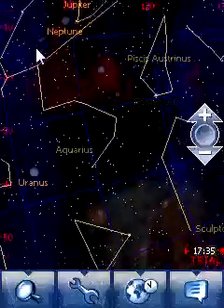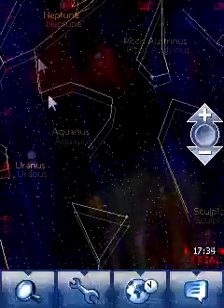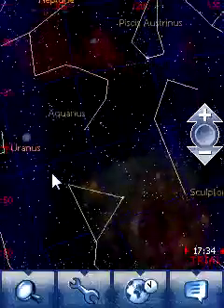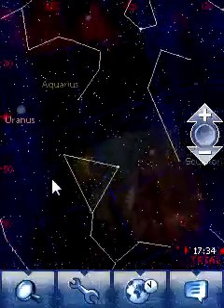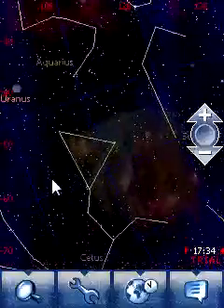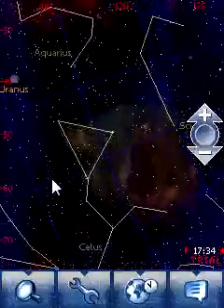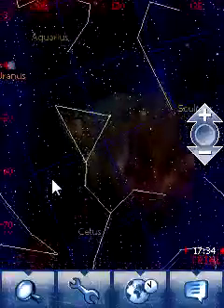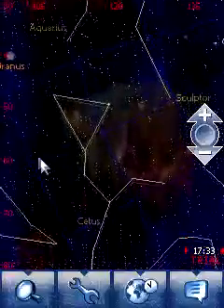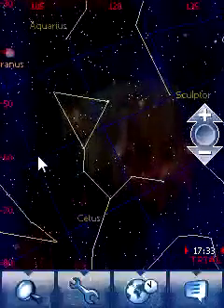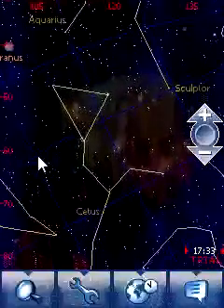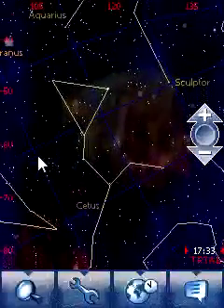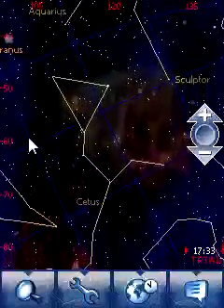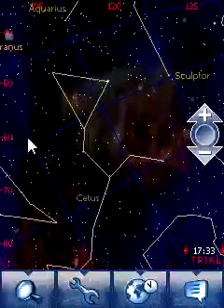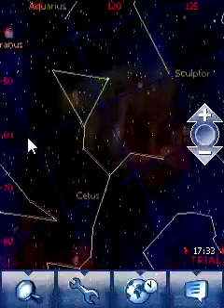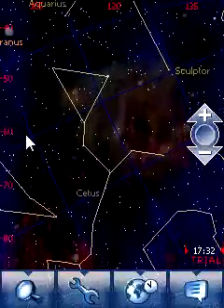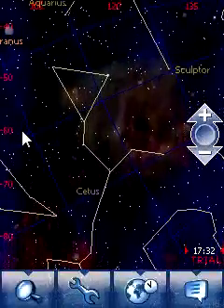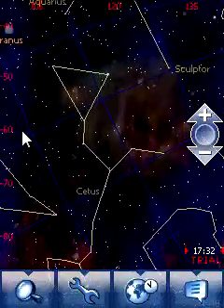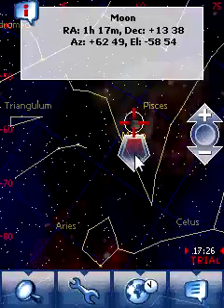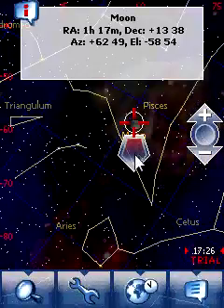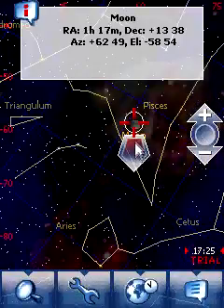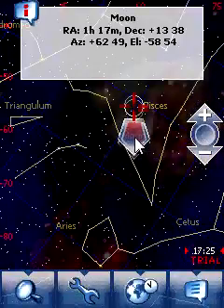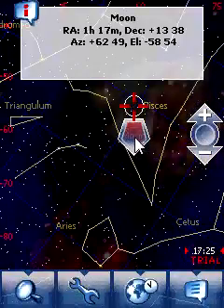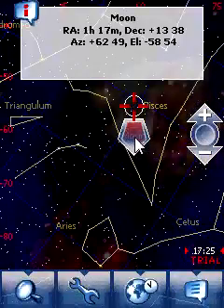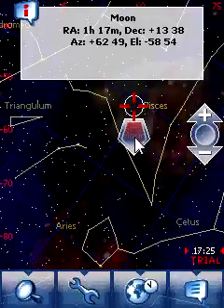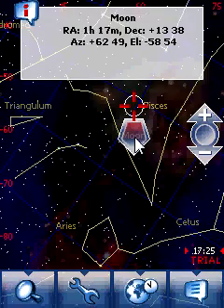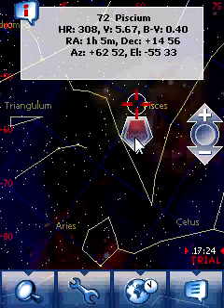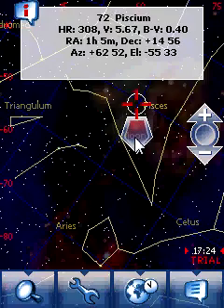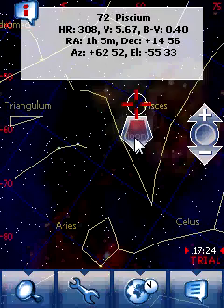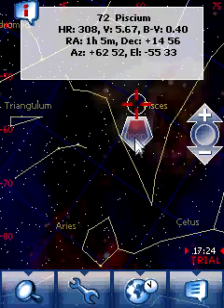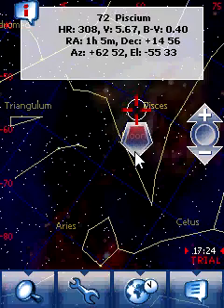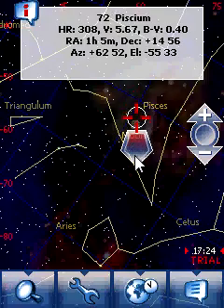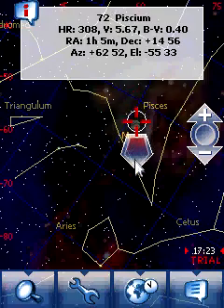Just slide with a finger to rotate the screen and see a star, planet, or constellation. Tap one of them to read a wealth of information about it.